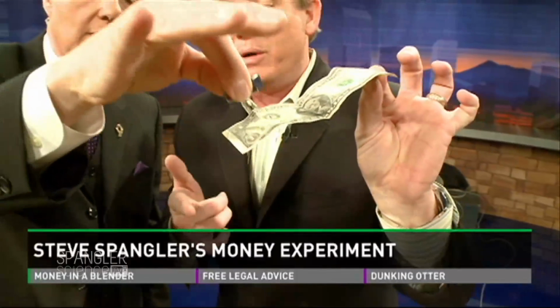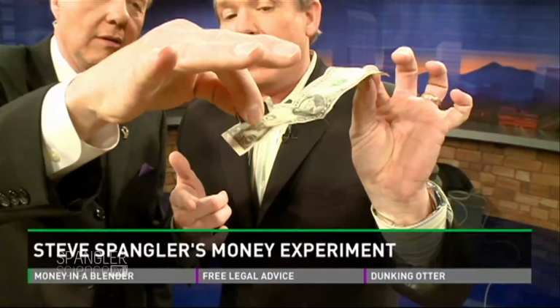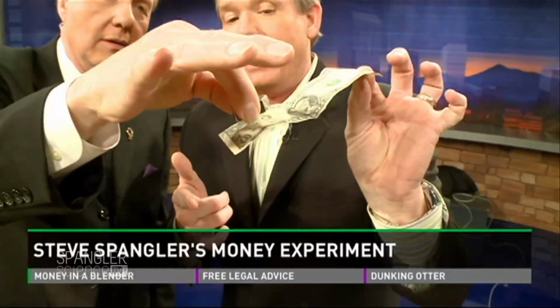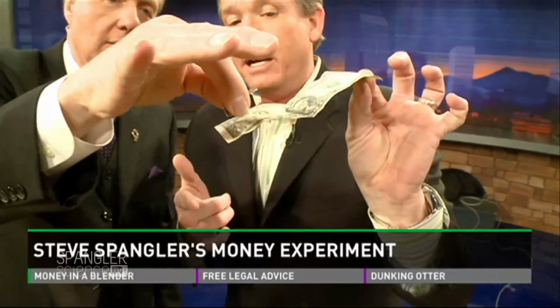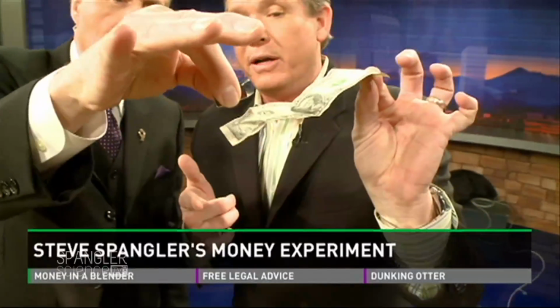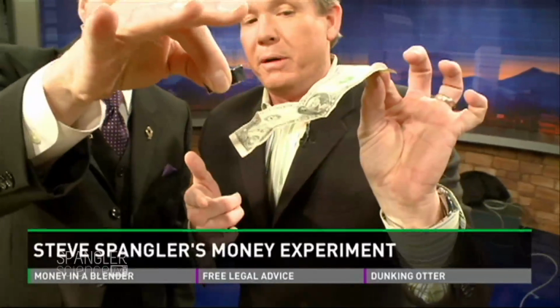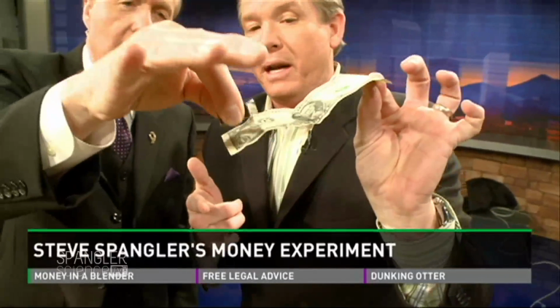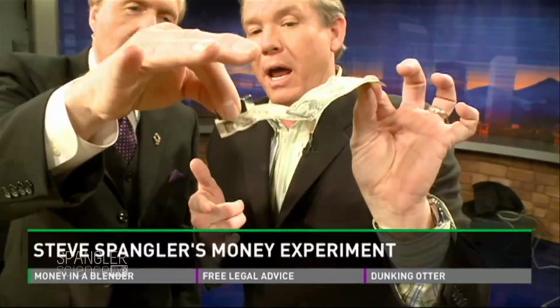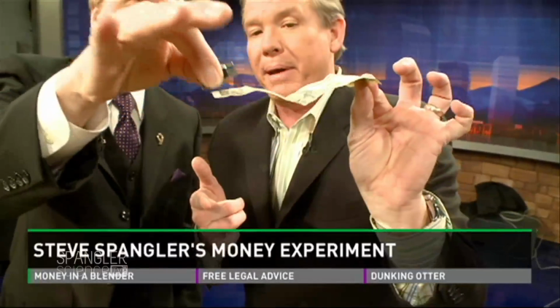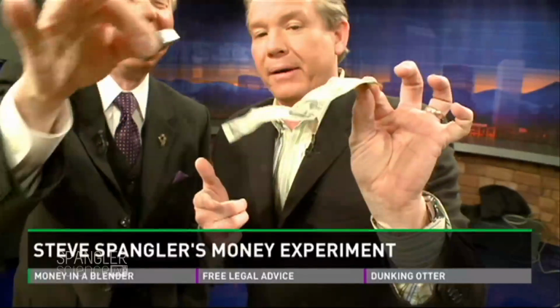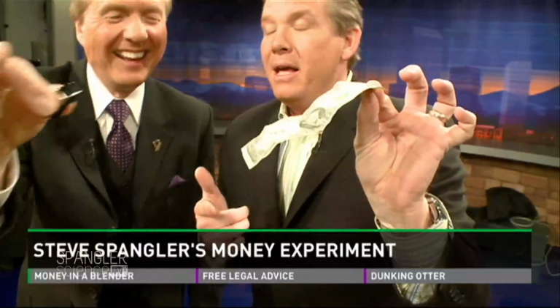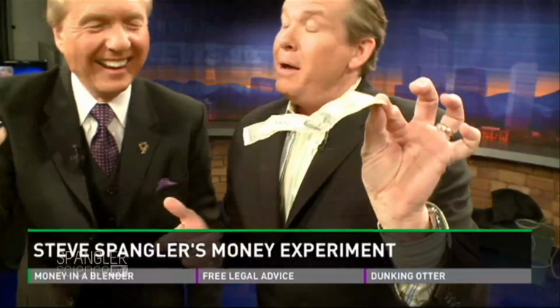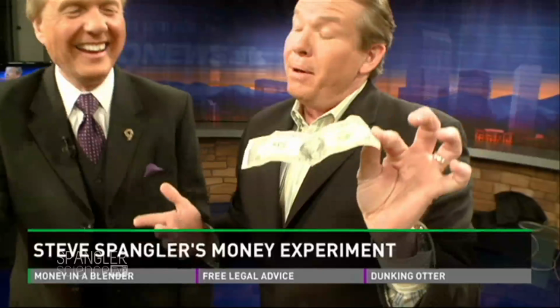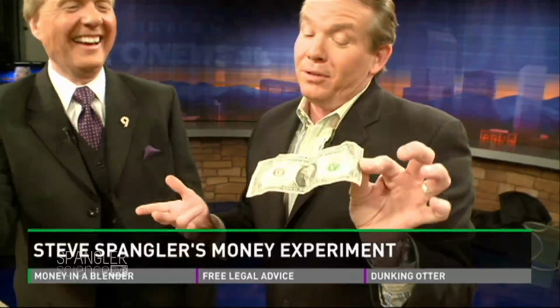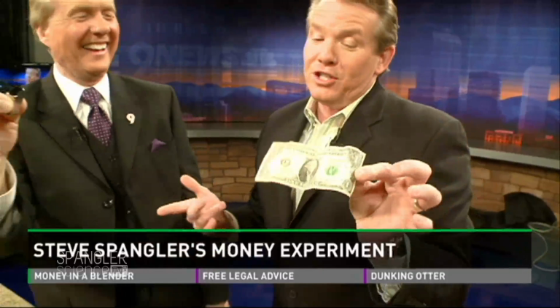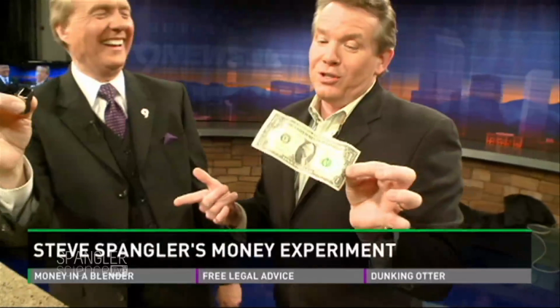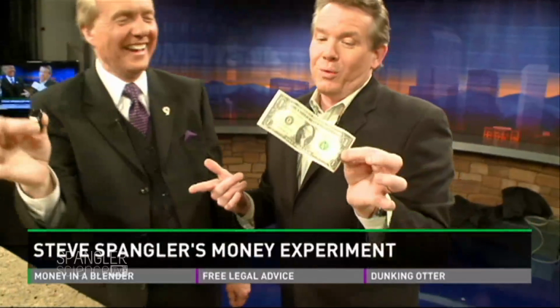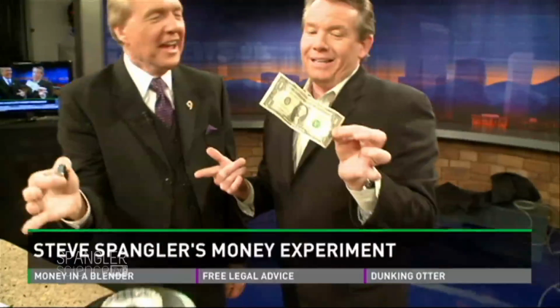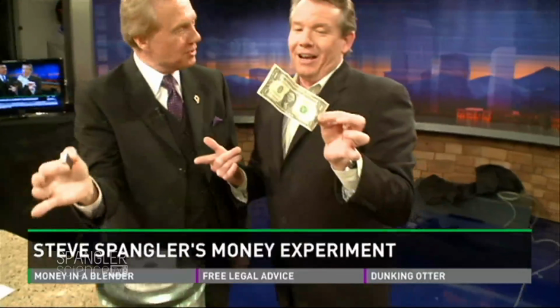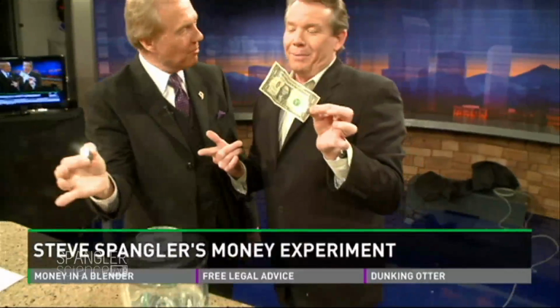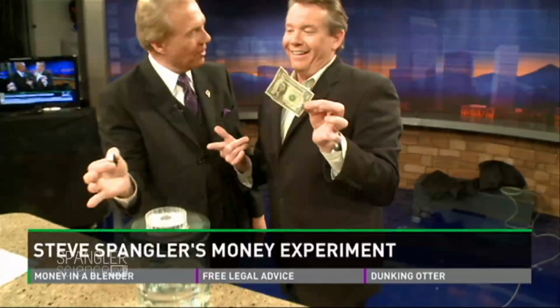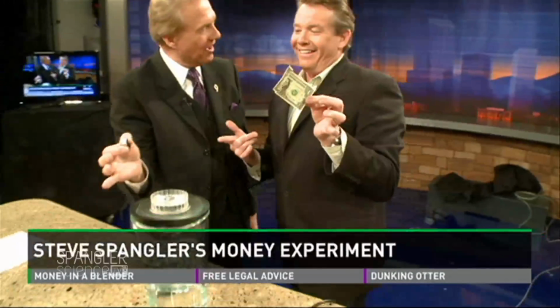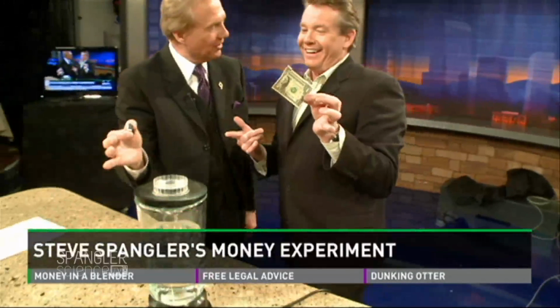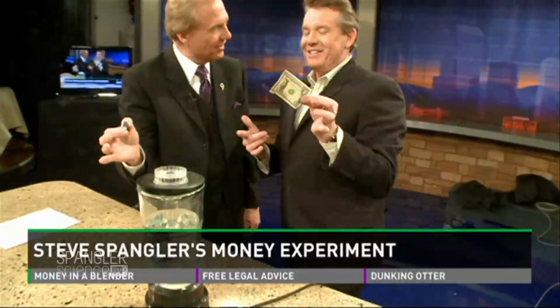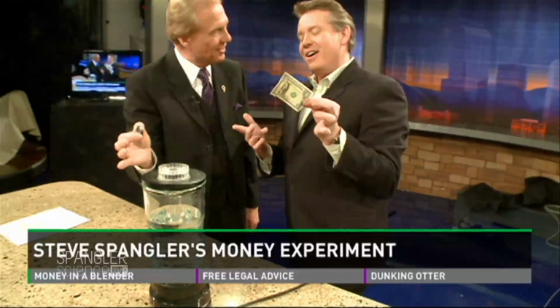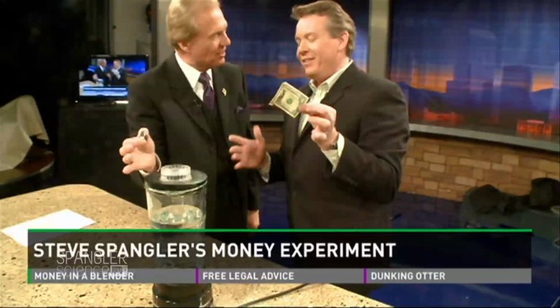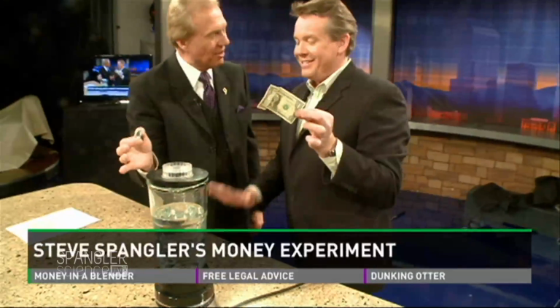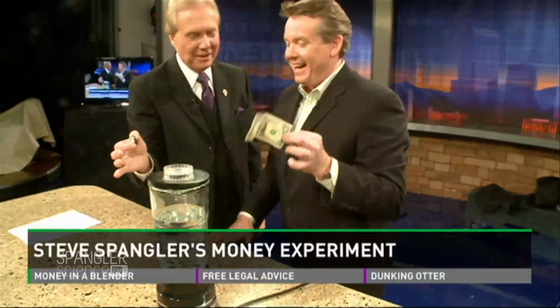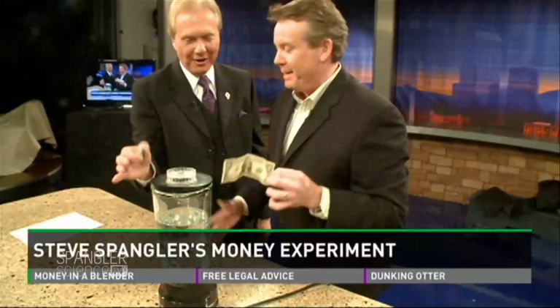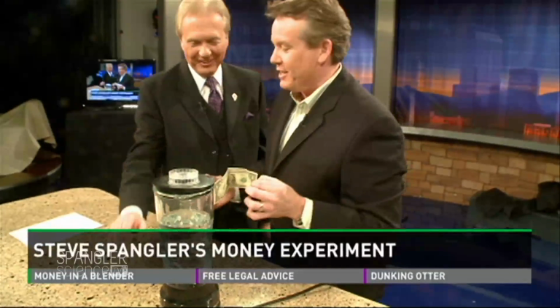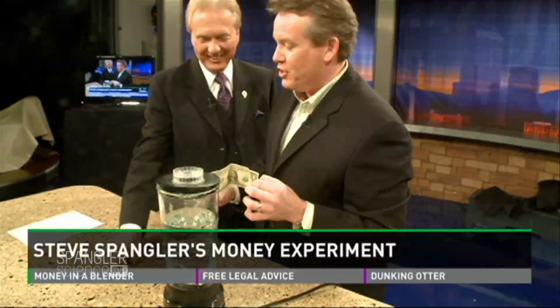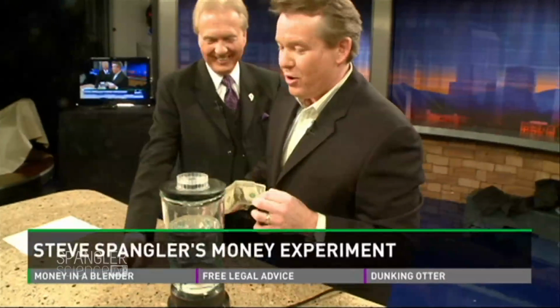If you would have gotten me $100, it would have been a lot better, but we'll just use the $1 bill. Is there more in the $100 than there is in the $1? No, there's not — but it's a good joke.